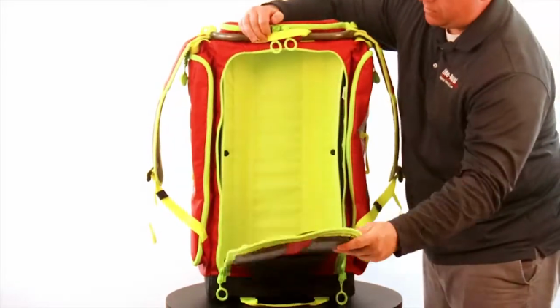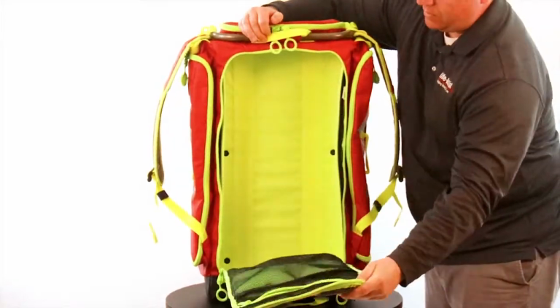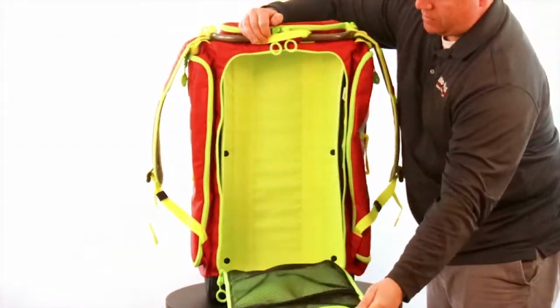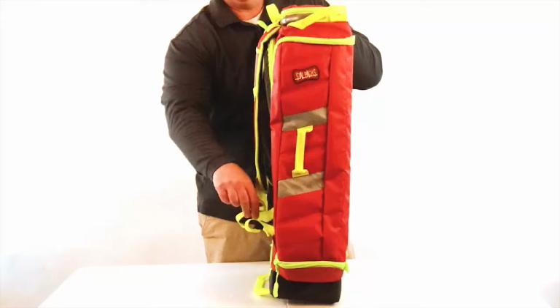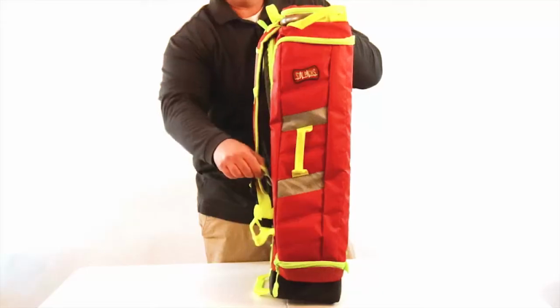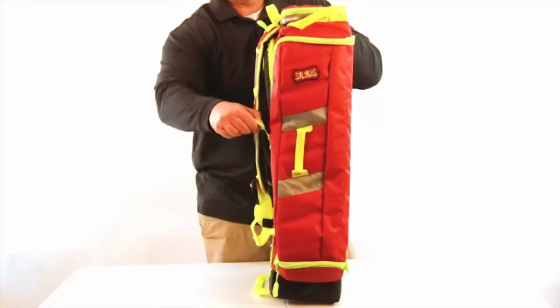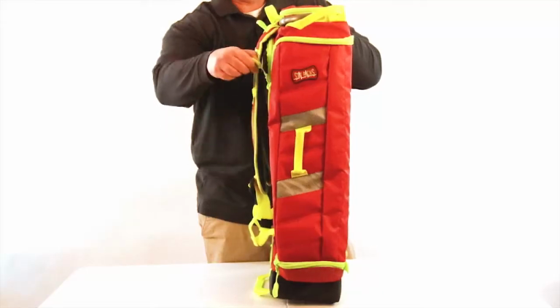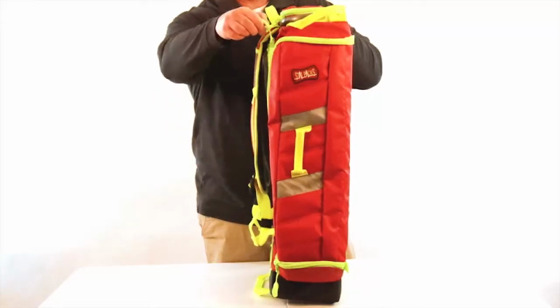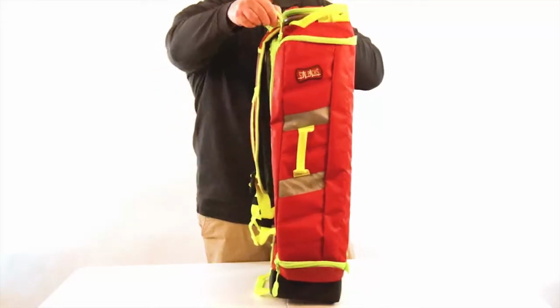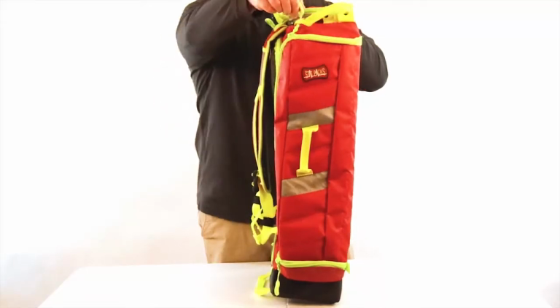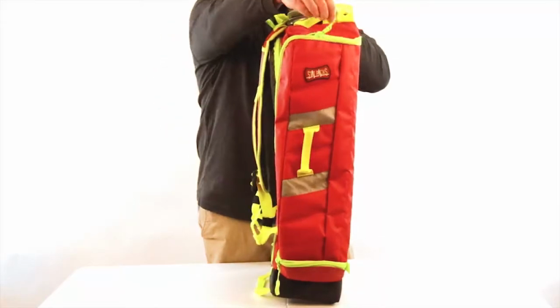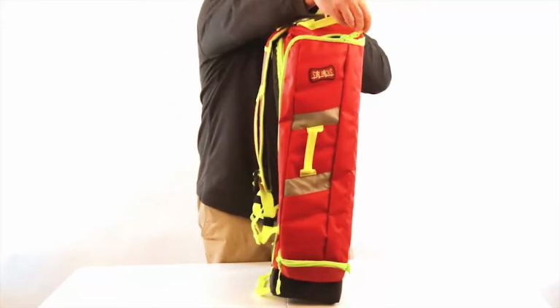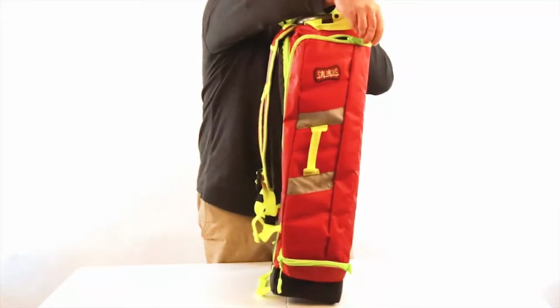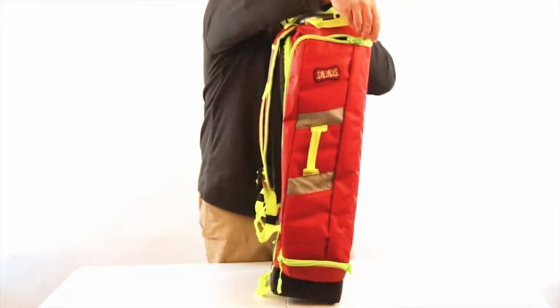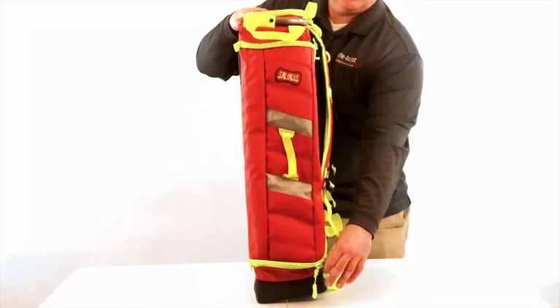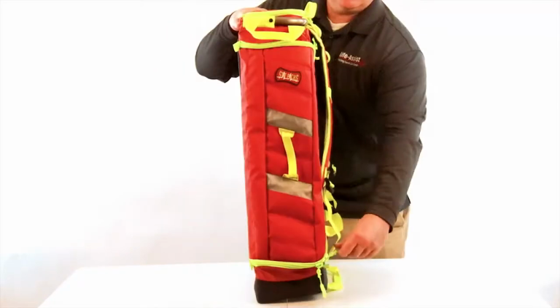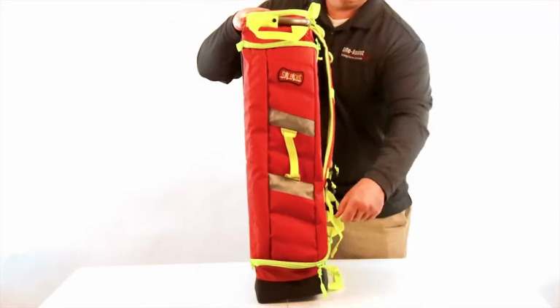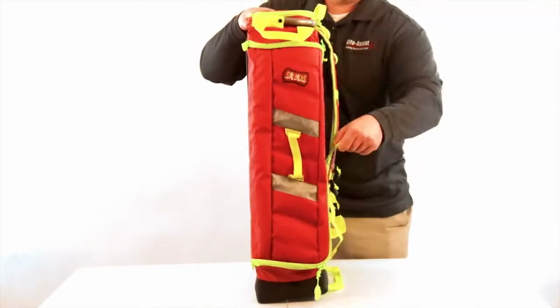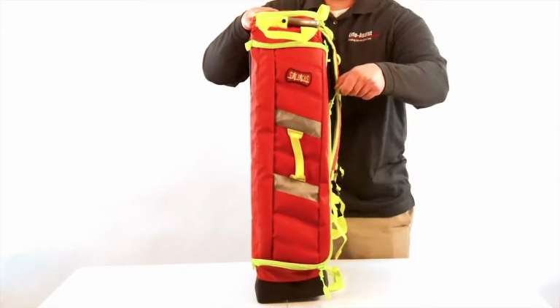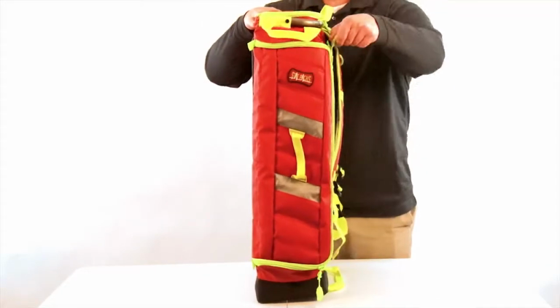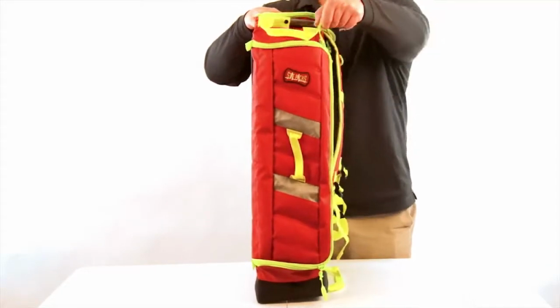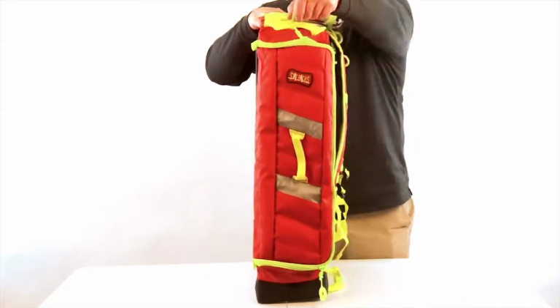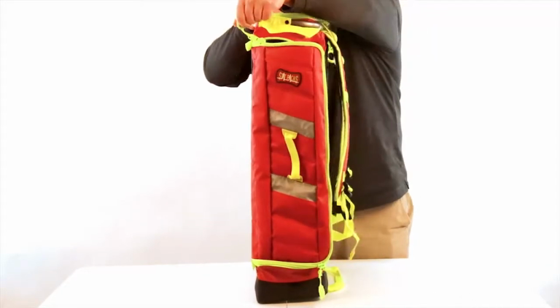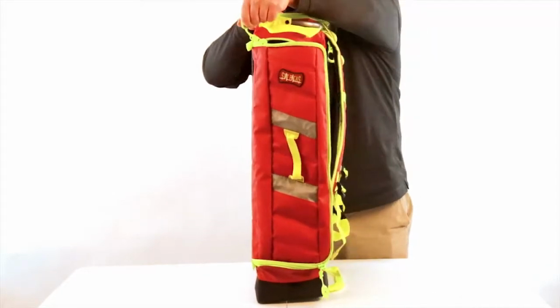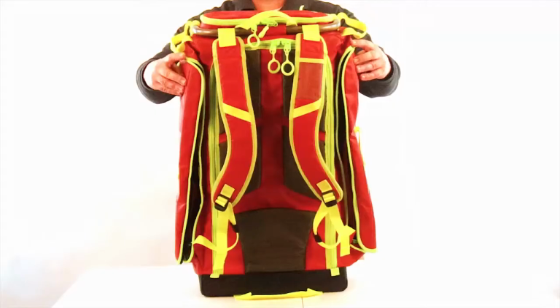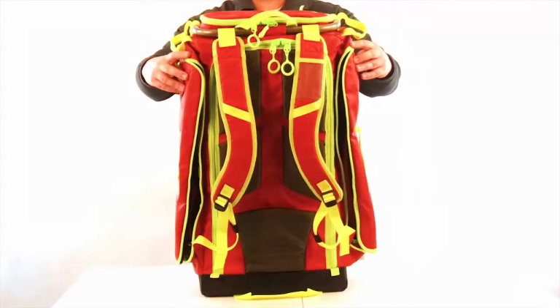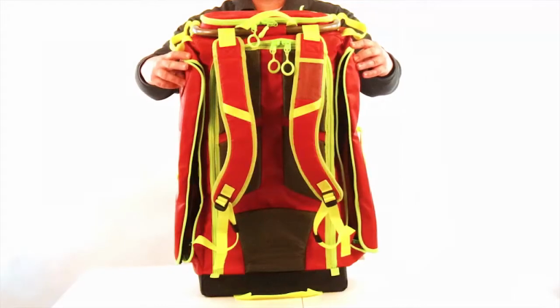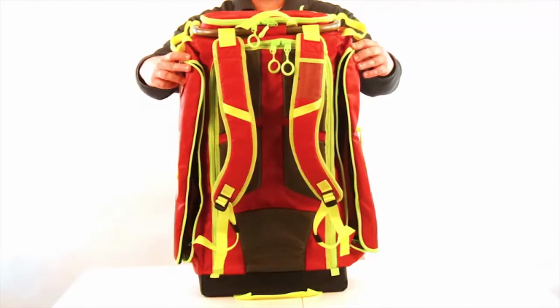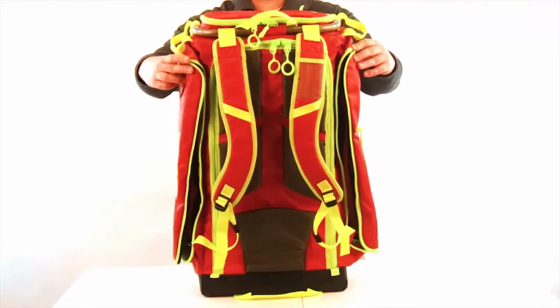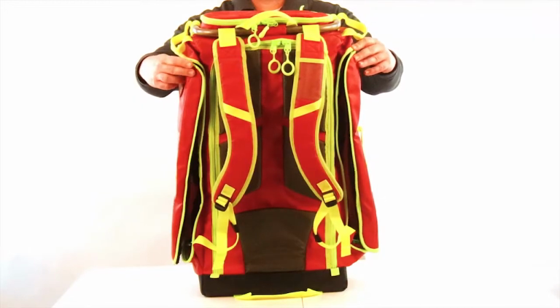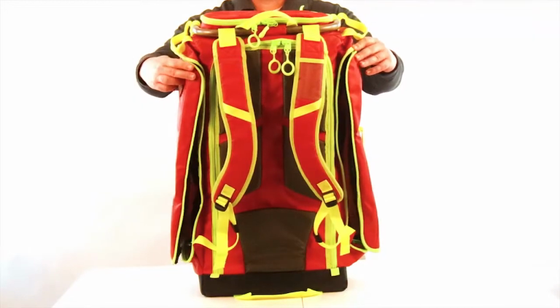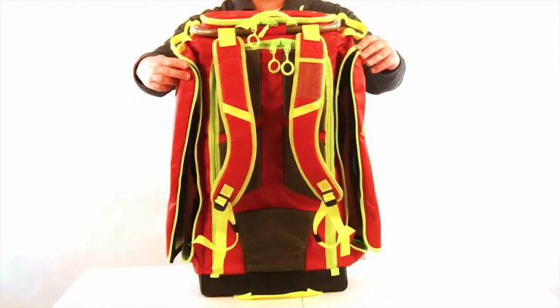There are three reflective meshed line zipper compartments on the outside.